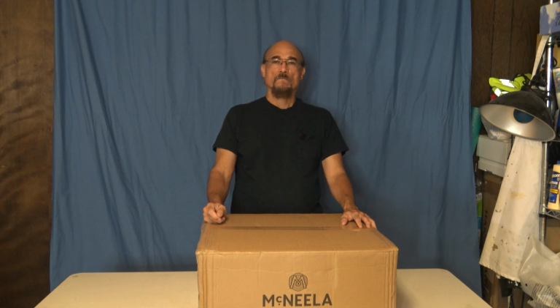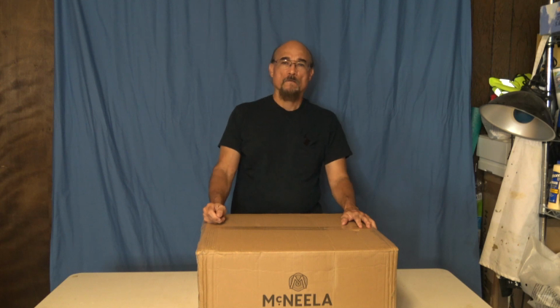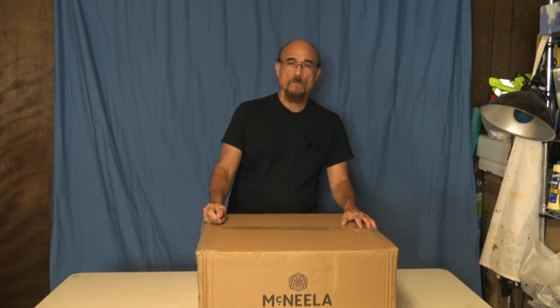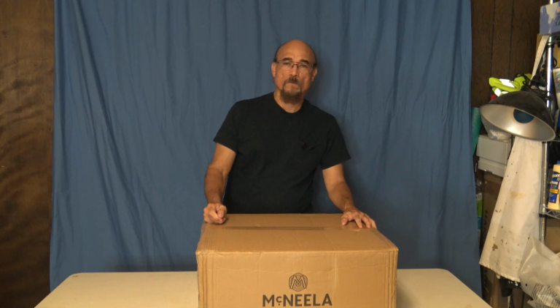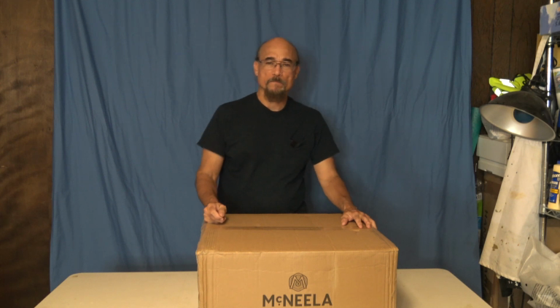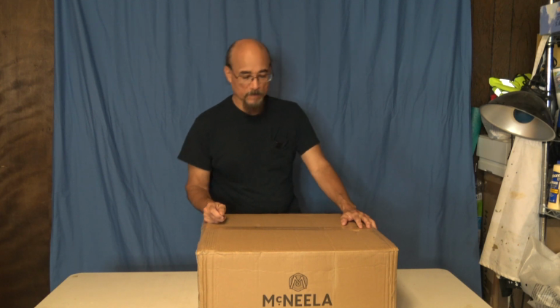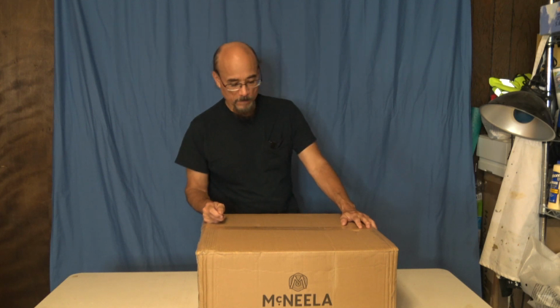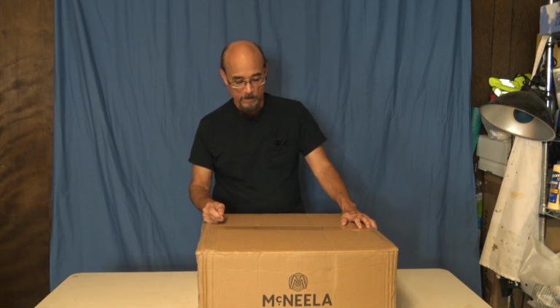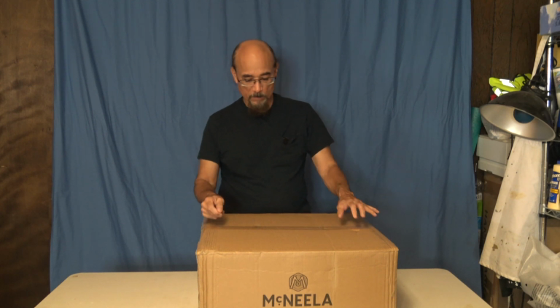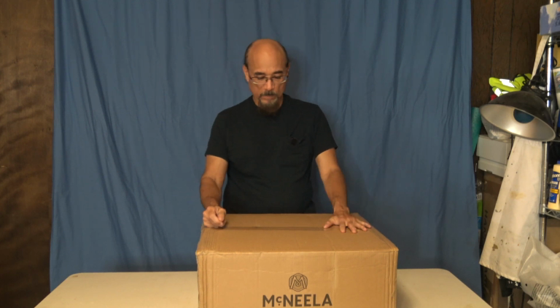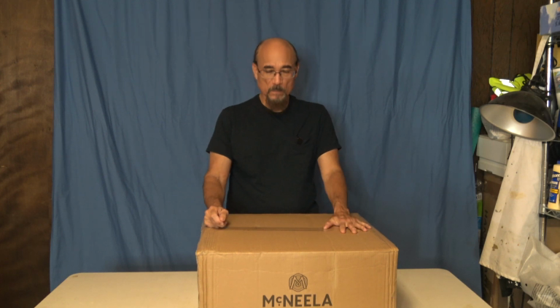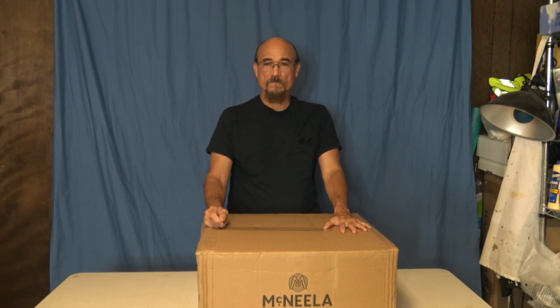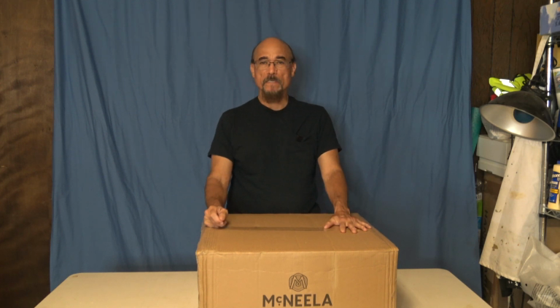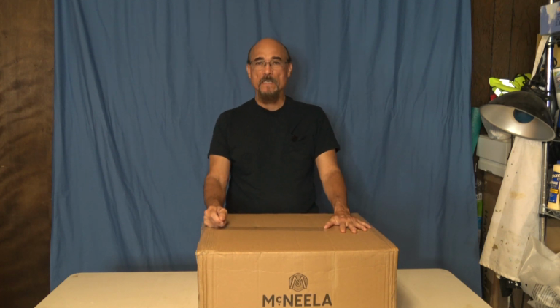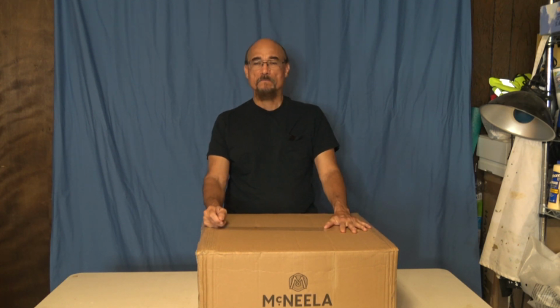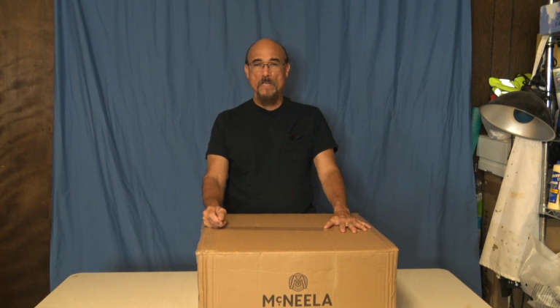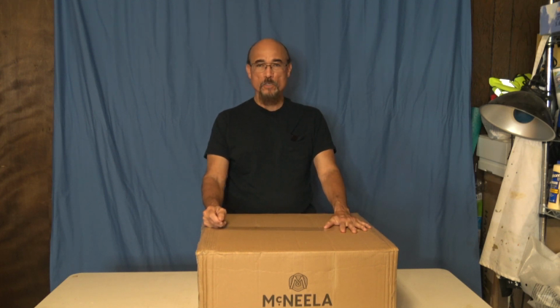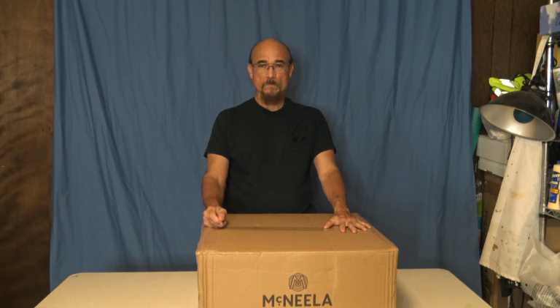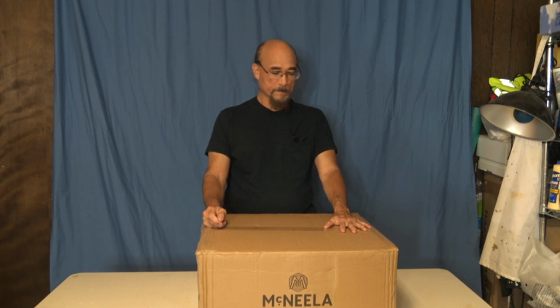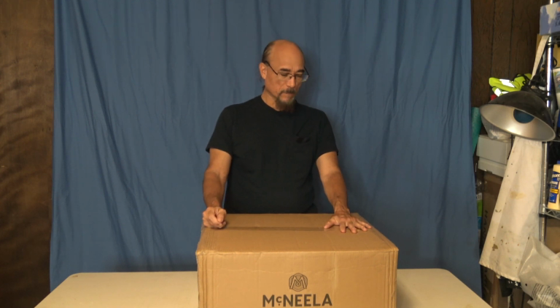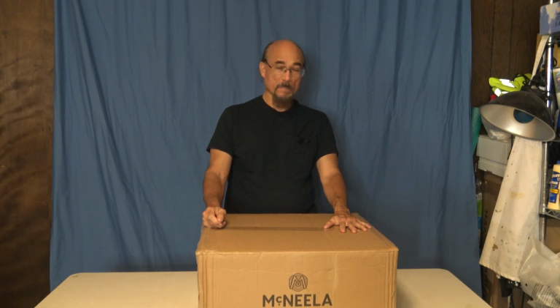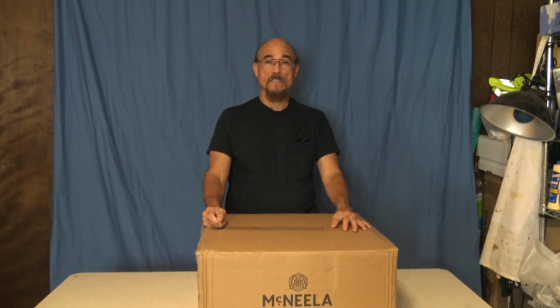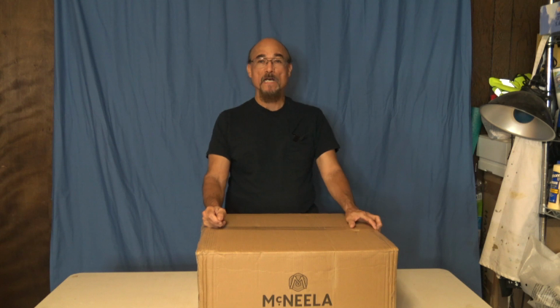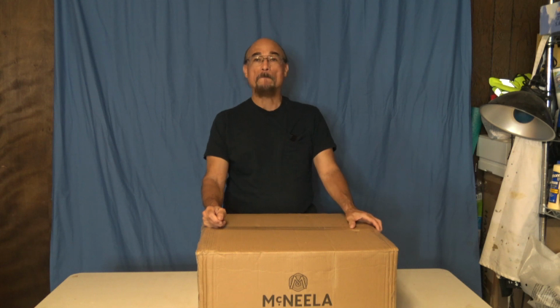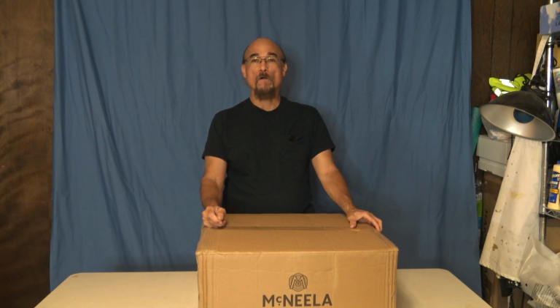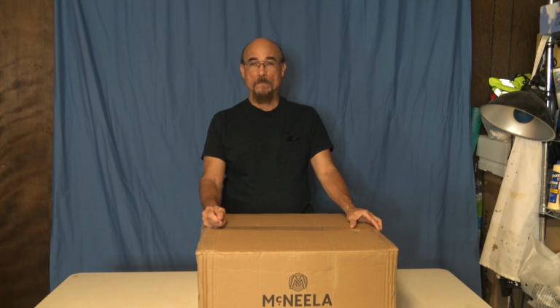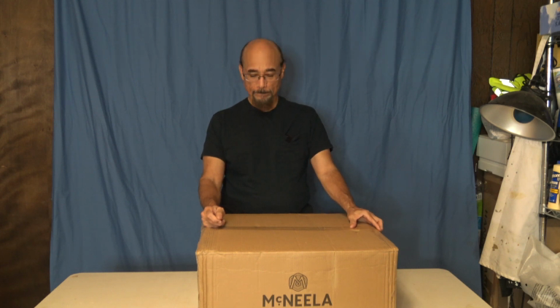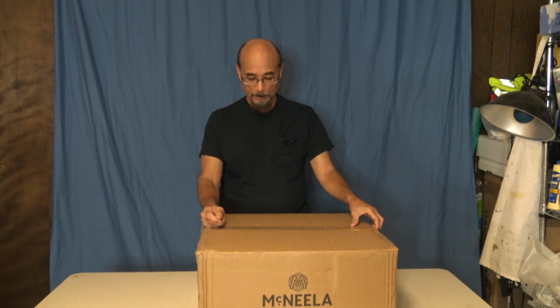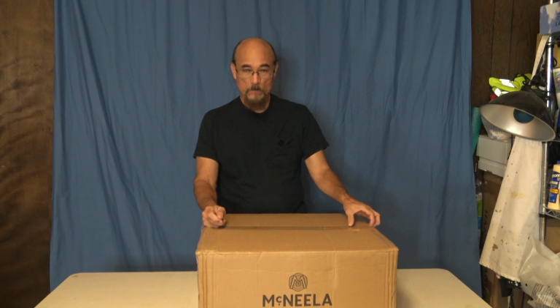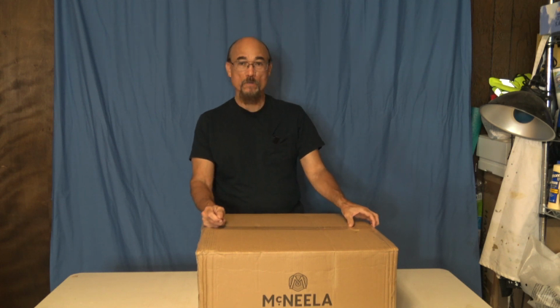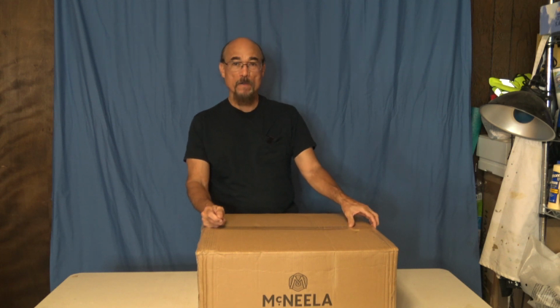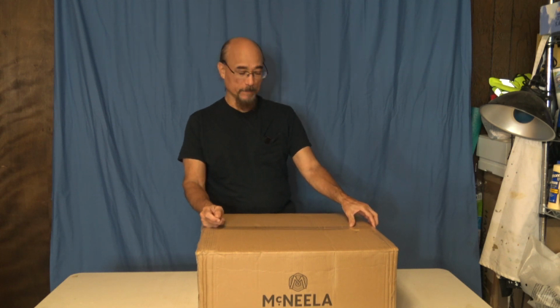Hello everyone. This is the unboxing of my brand new Magneela Boron, straight from Ireland.